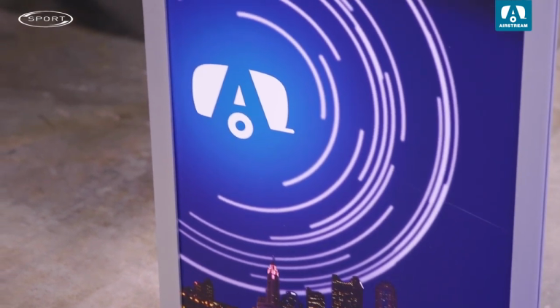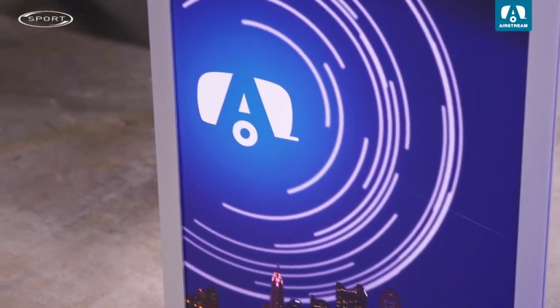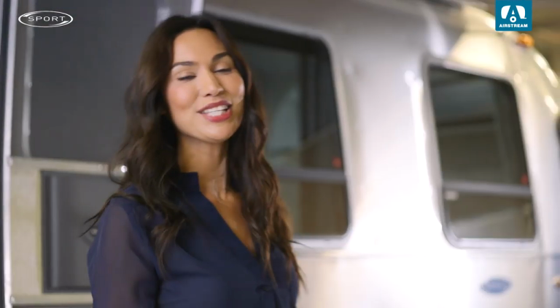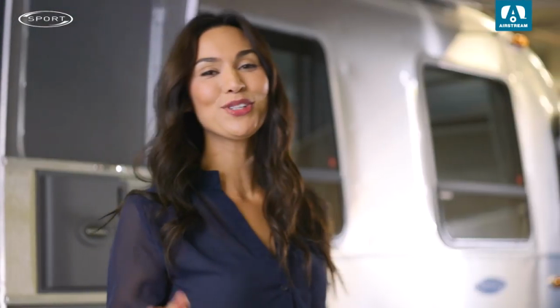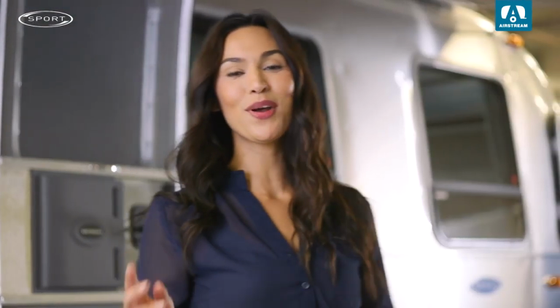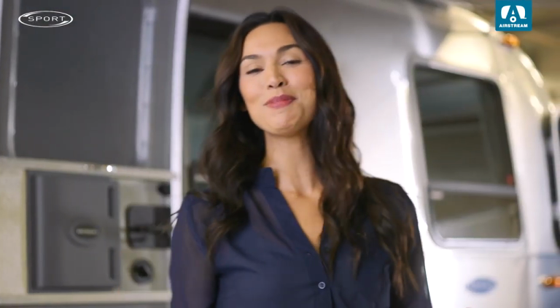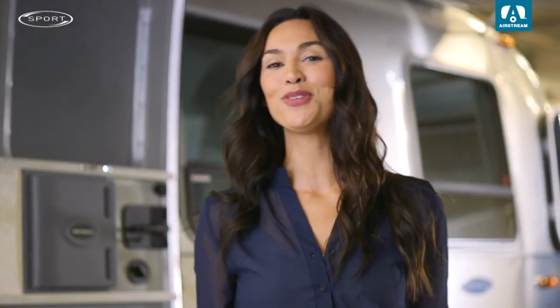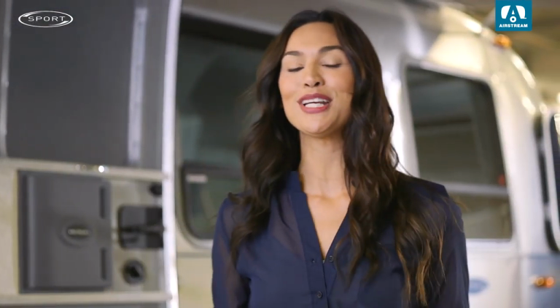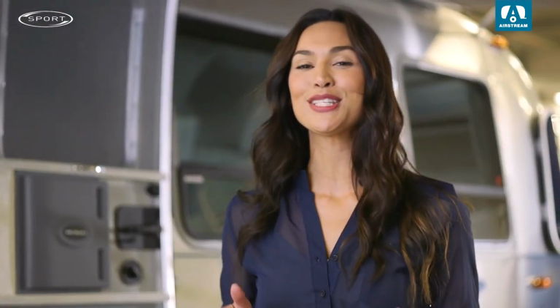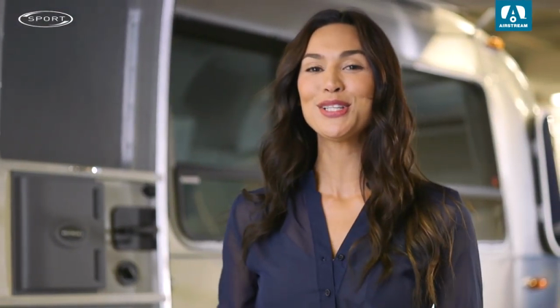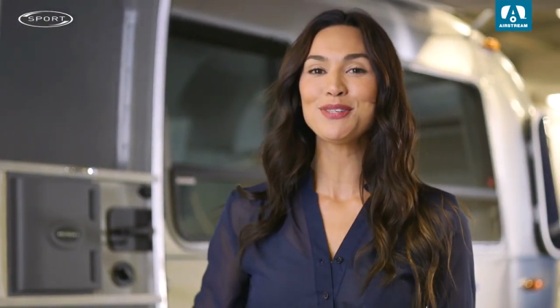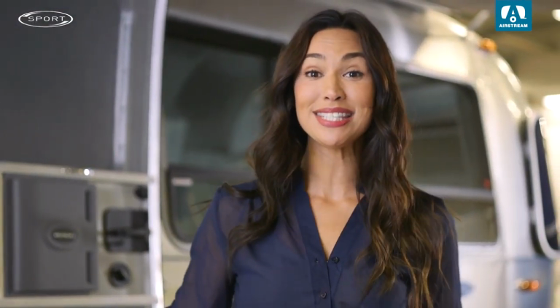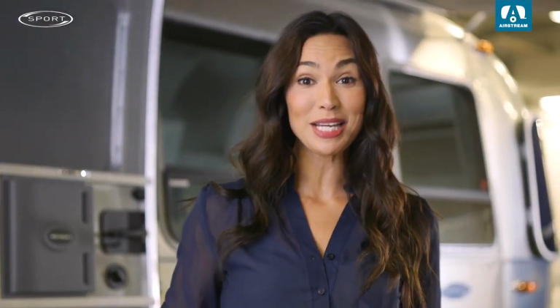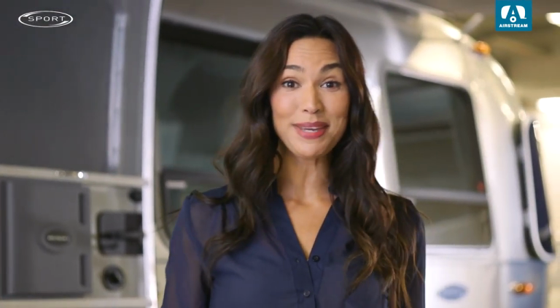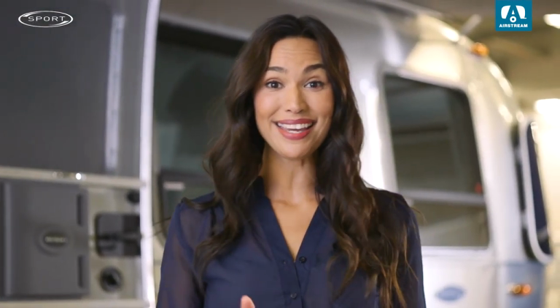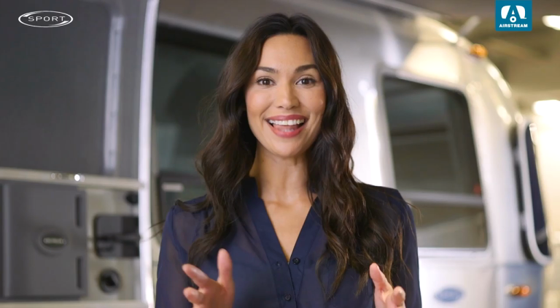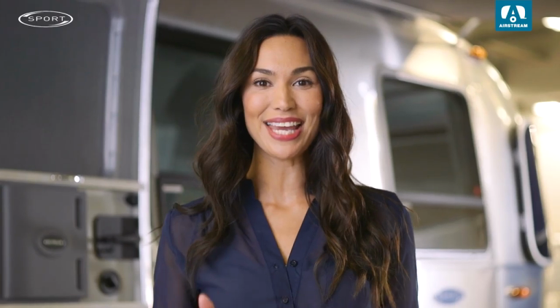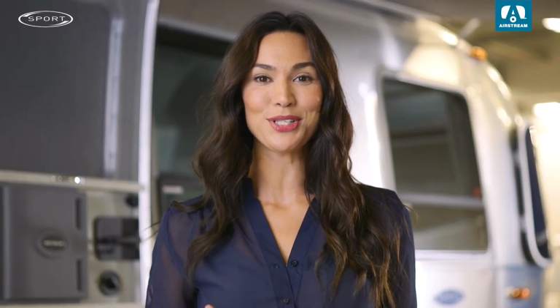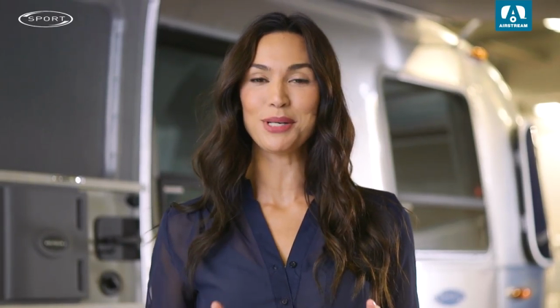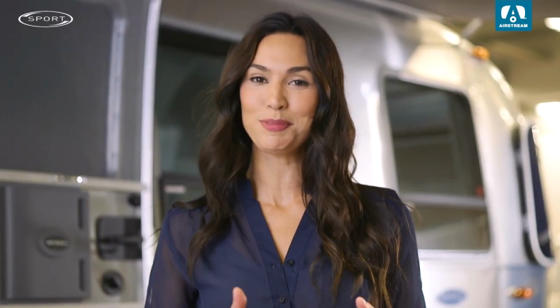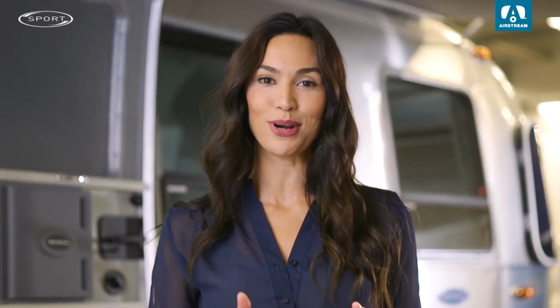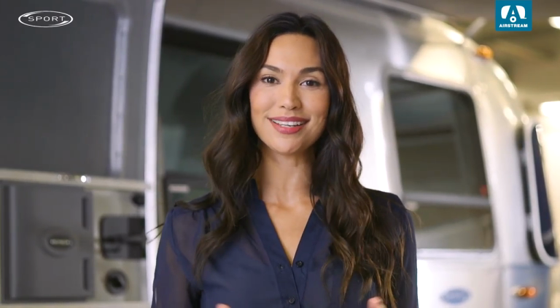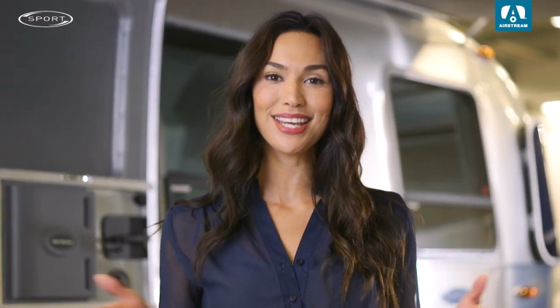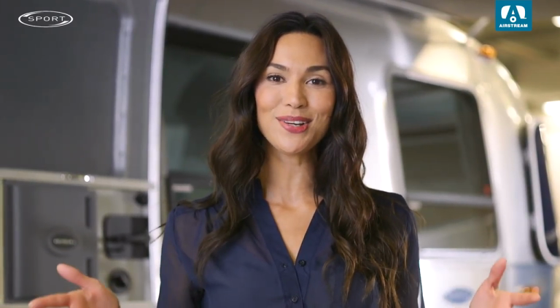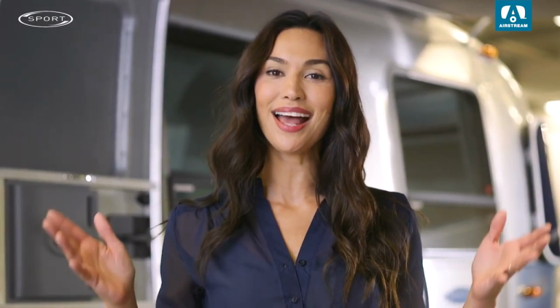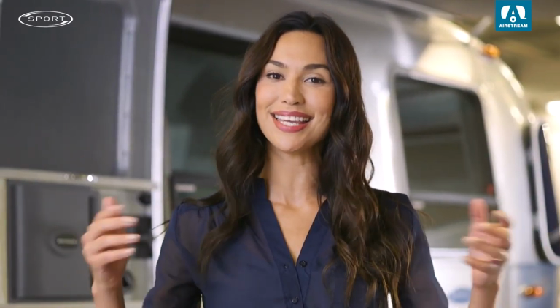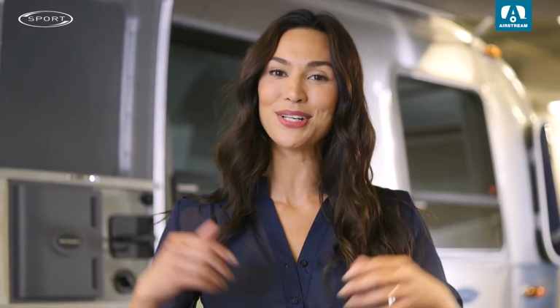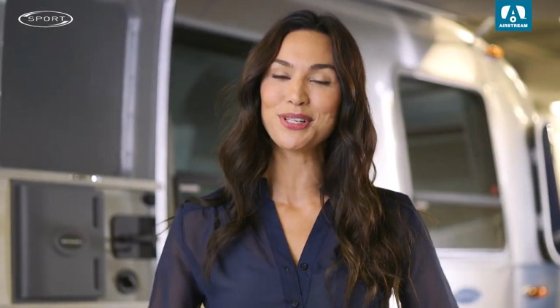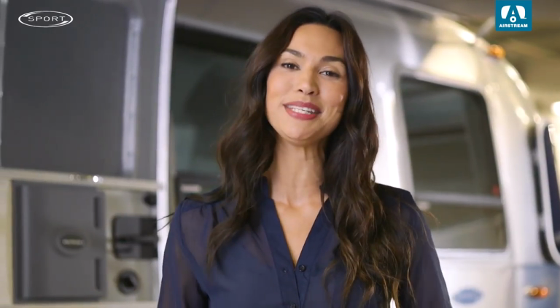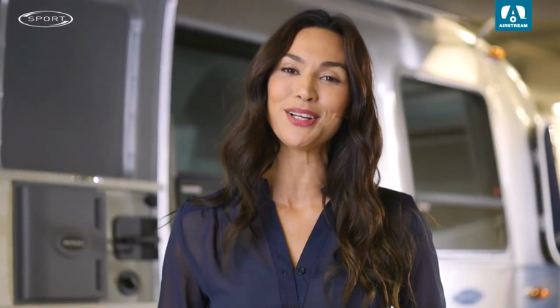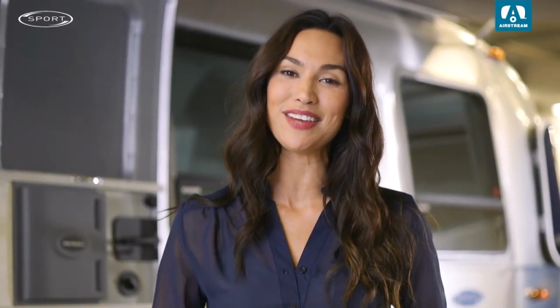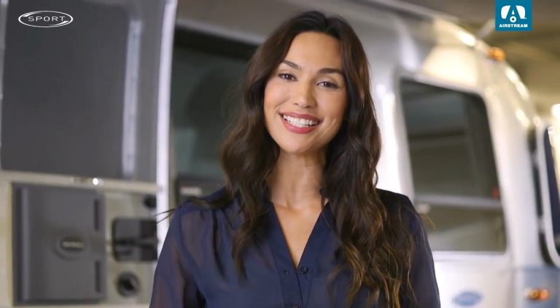Thanks for joining me for an exclusive sneak peek at the Airstream Sport here at the Airstream Dealer event.